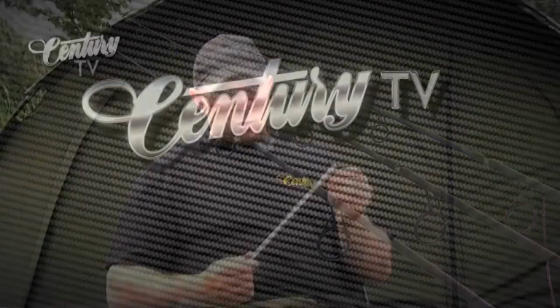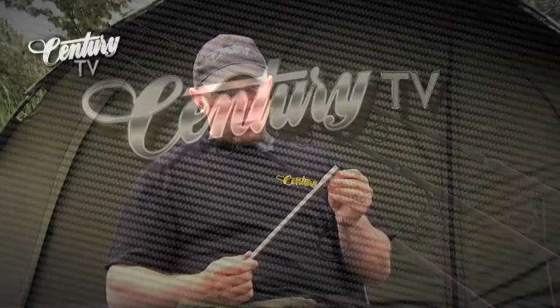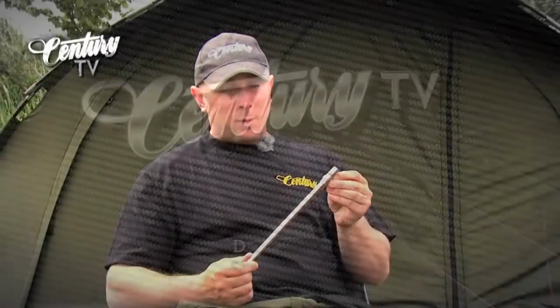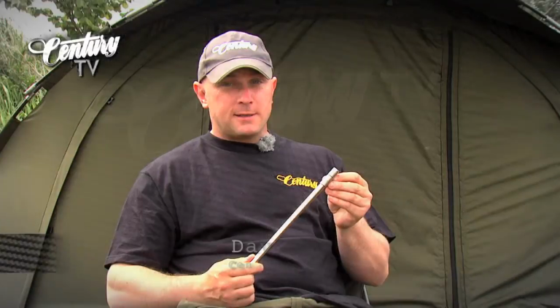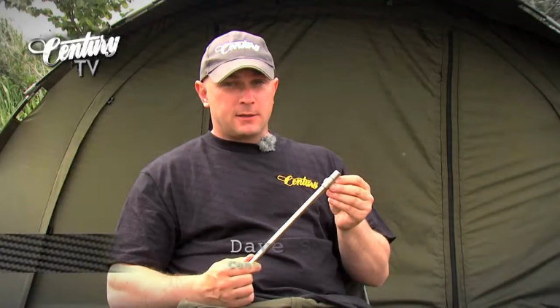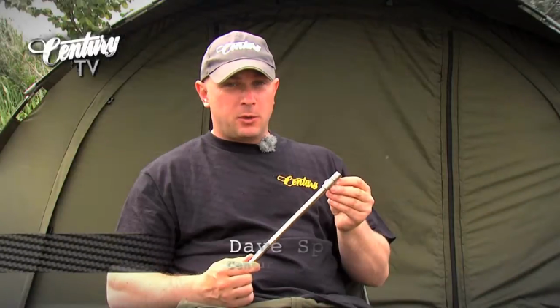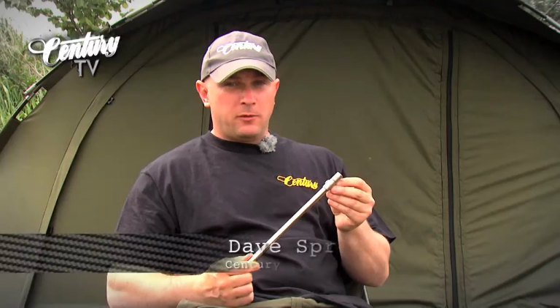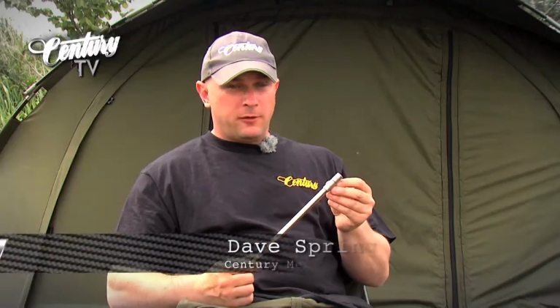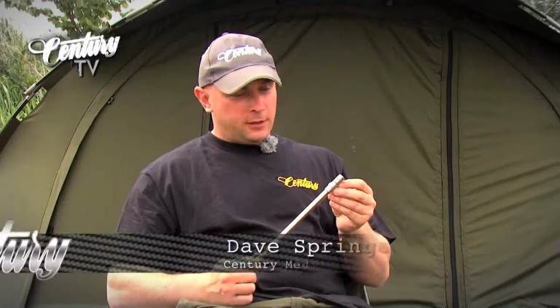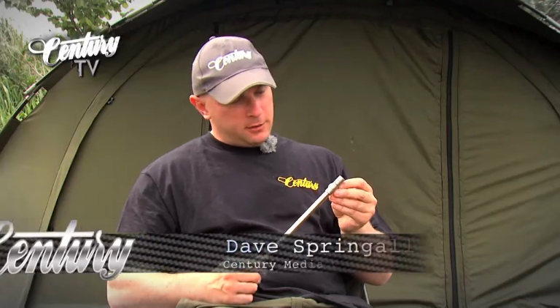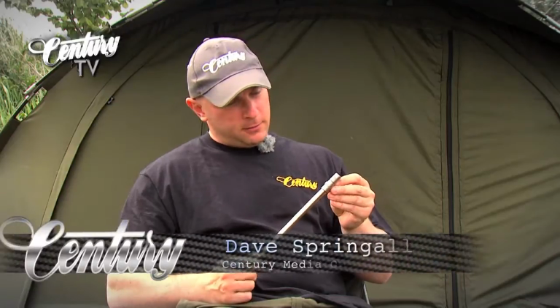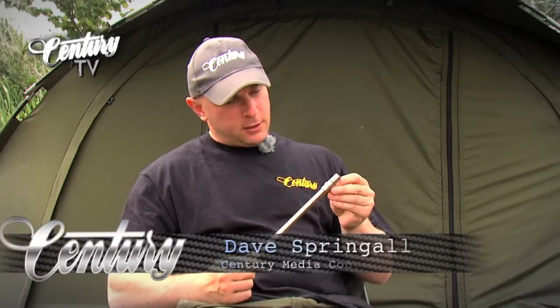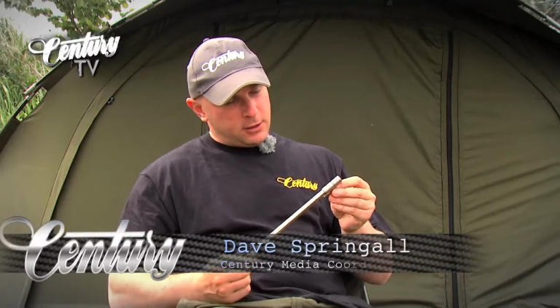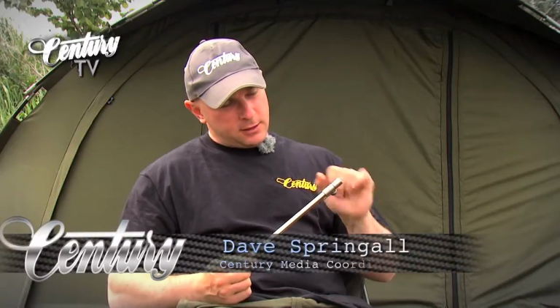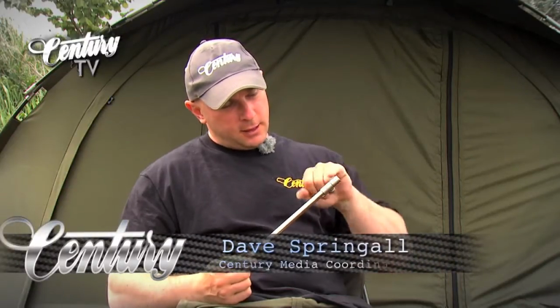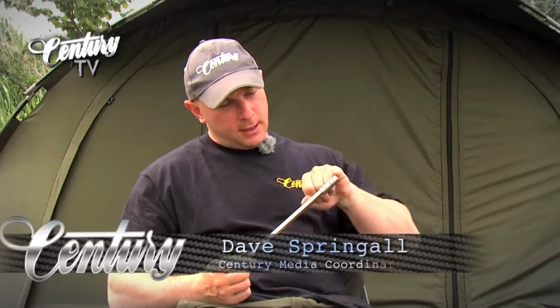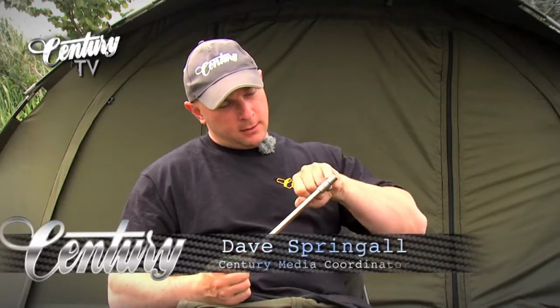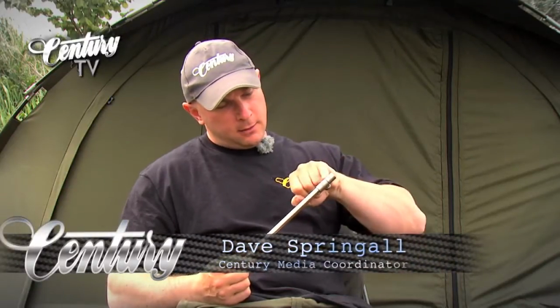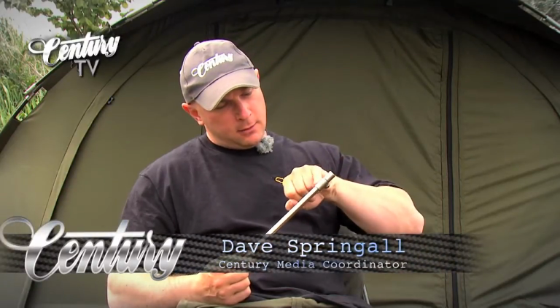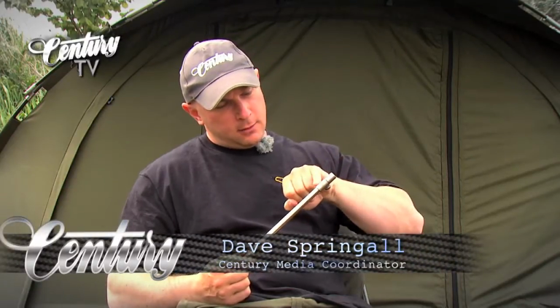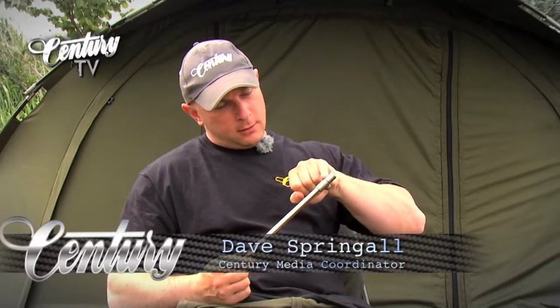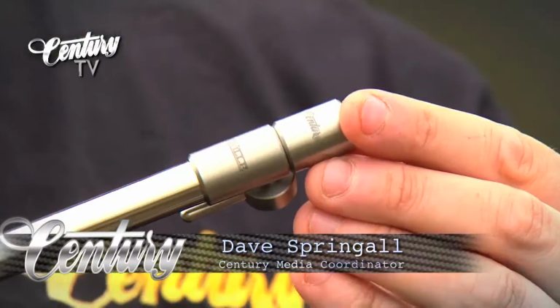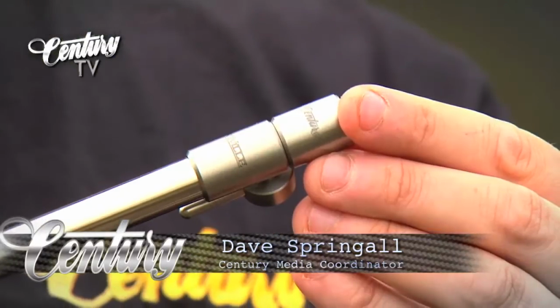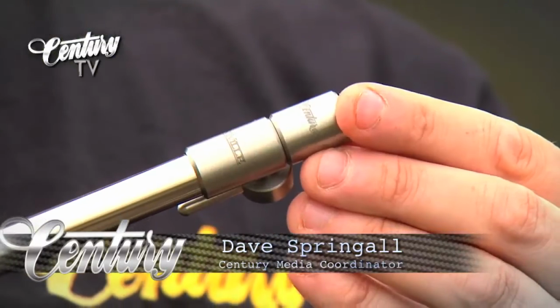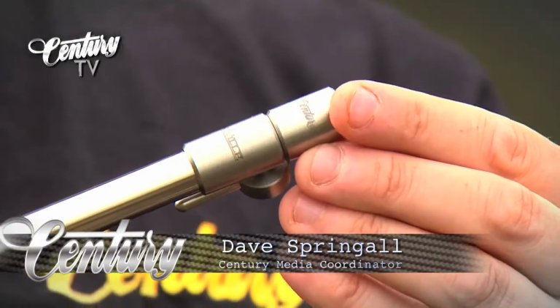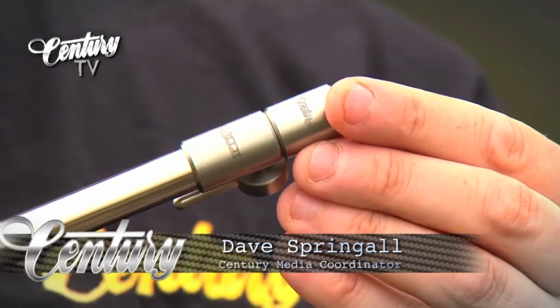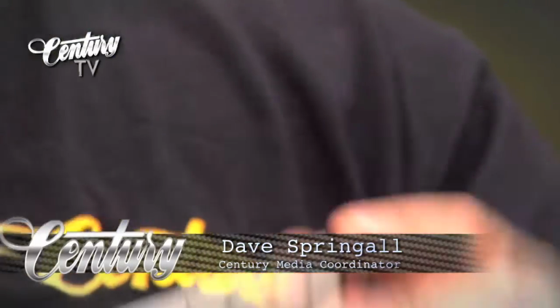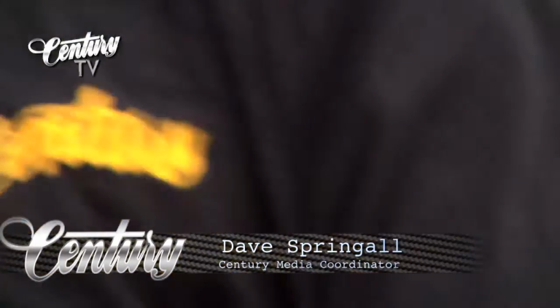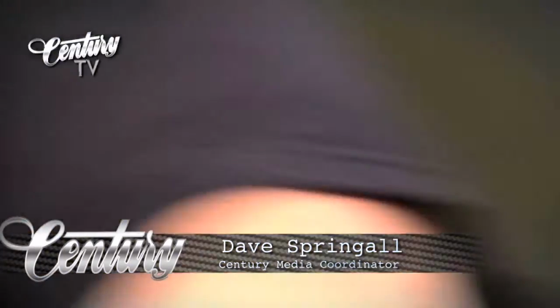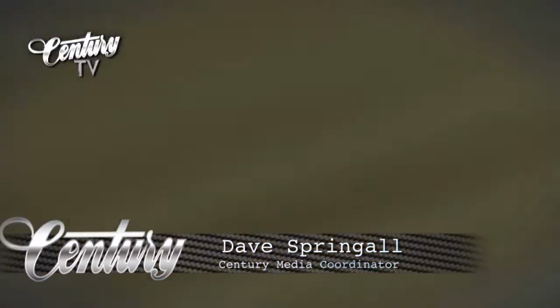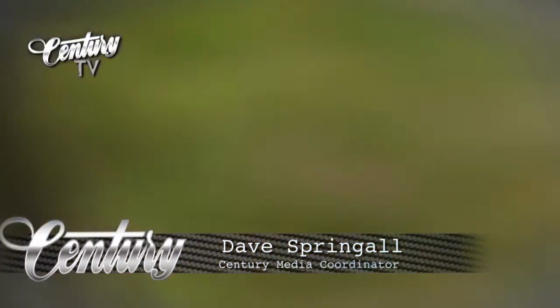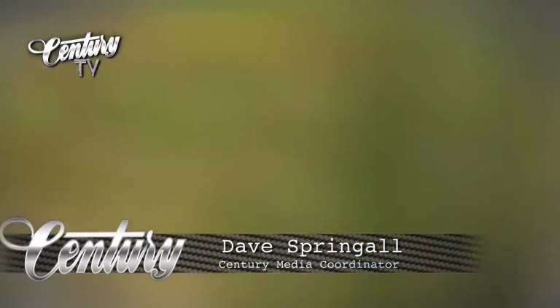All bank sticks are beautifully finished, as you can see here where the threads are at the top.